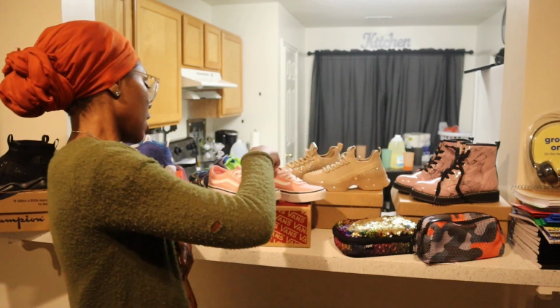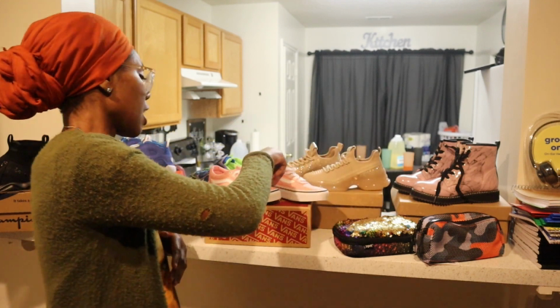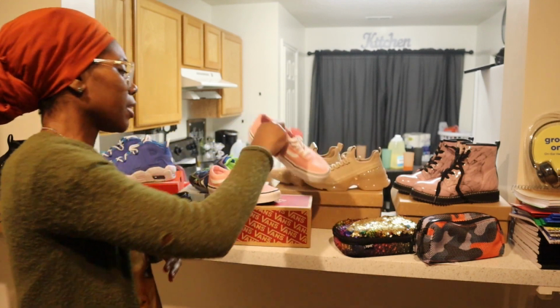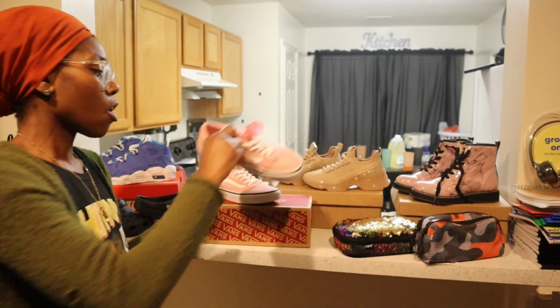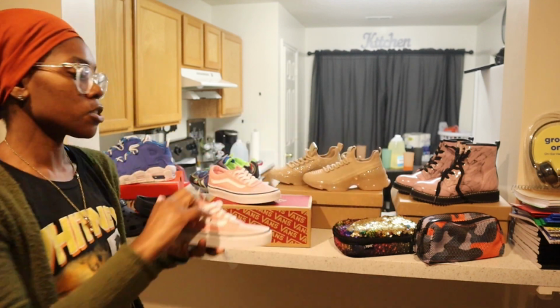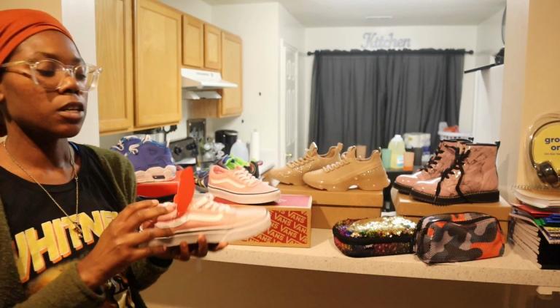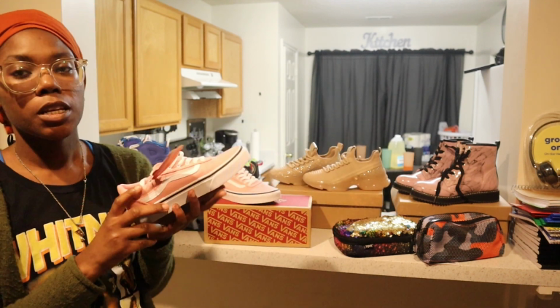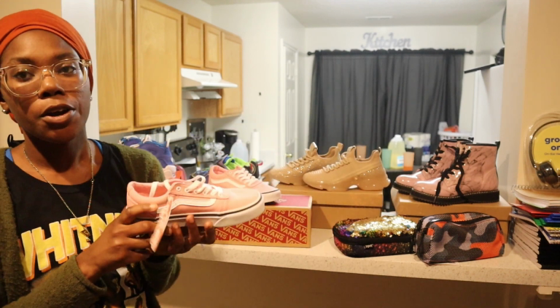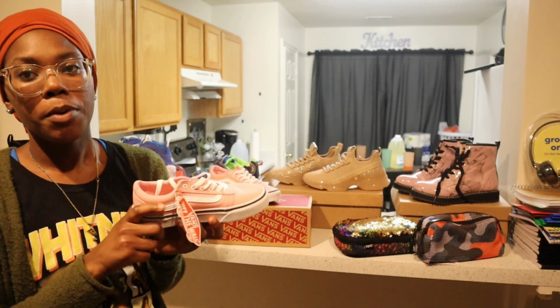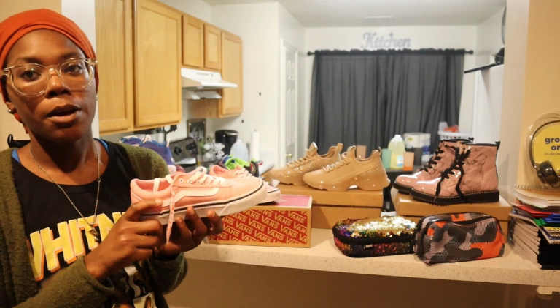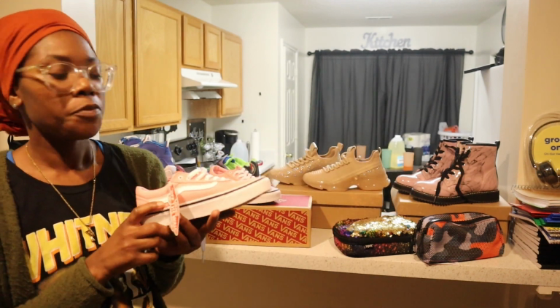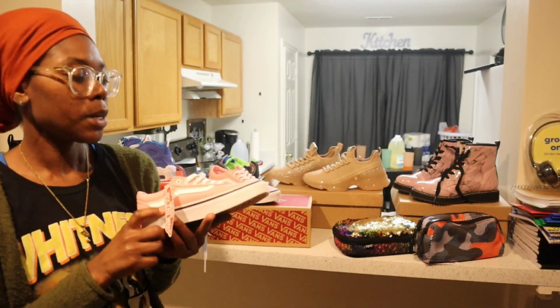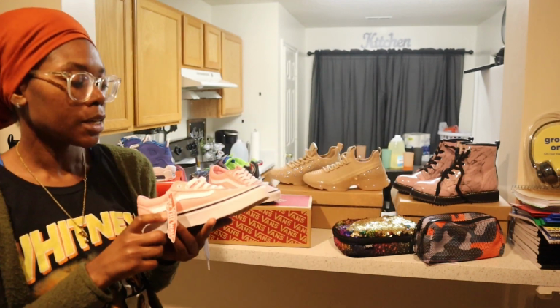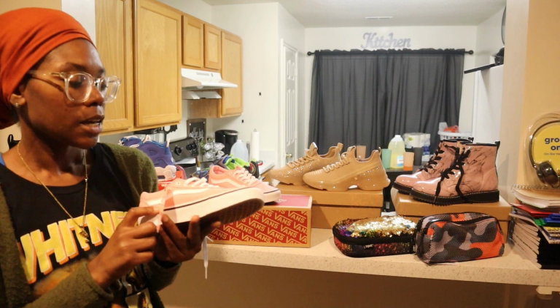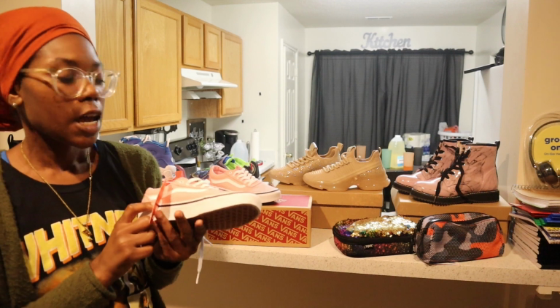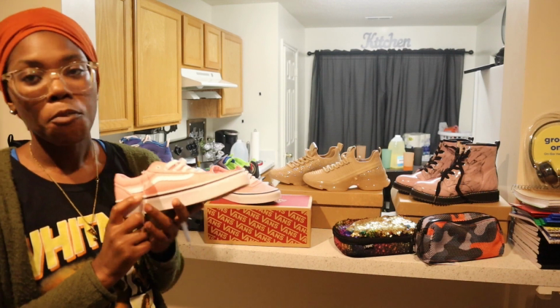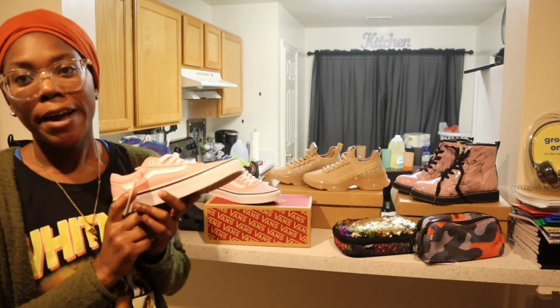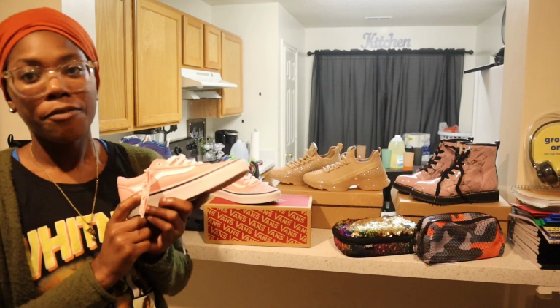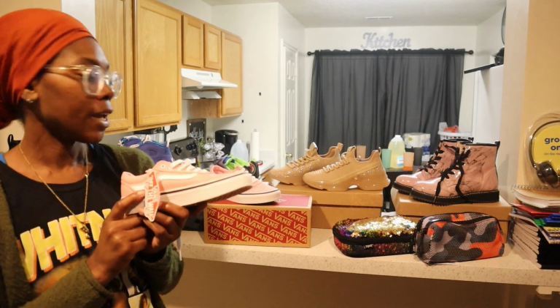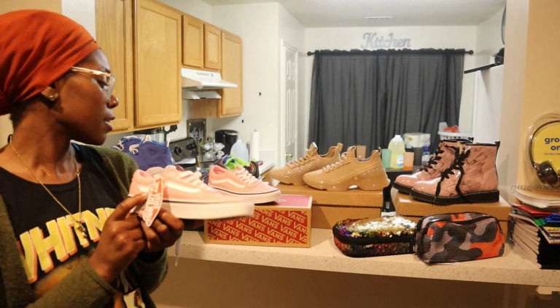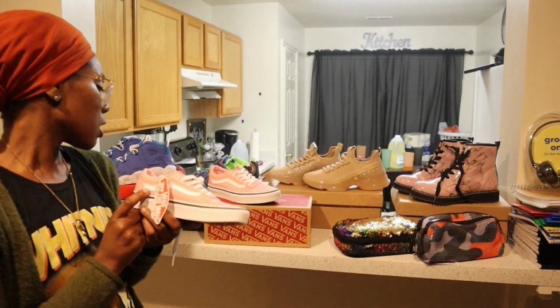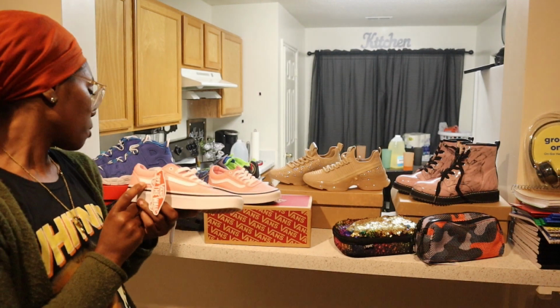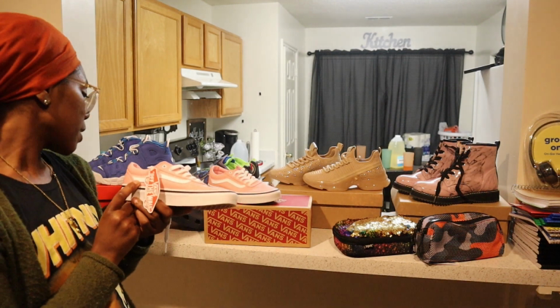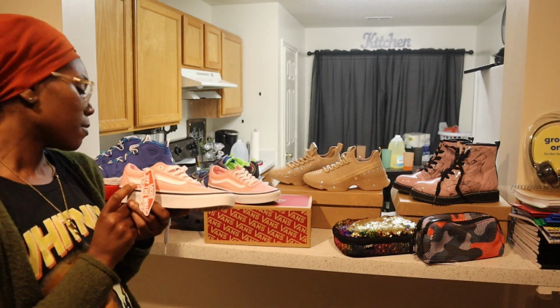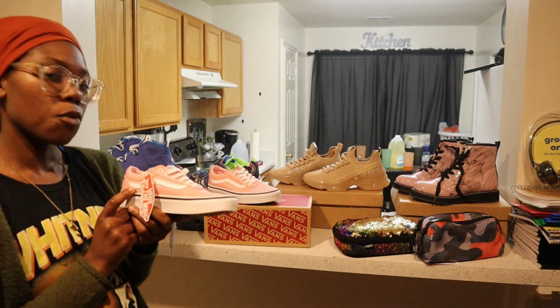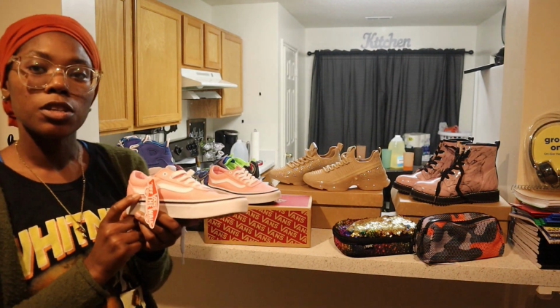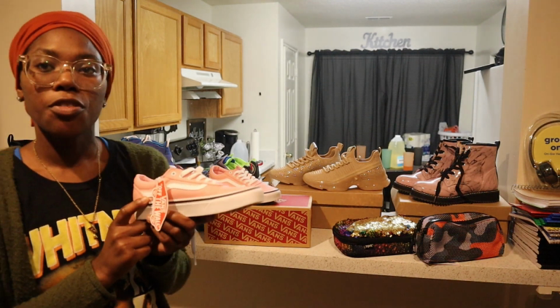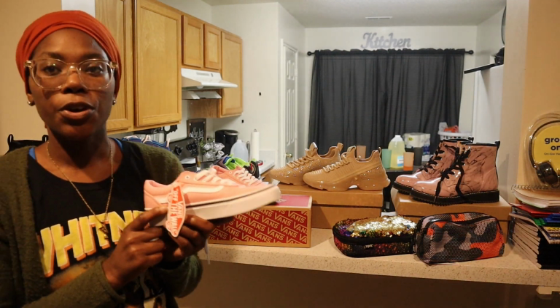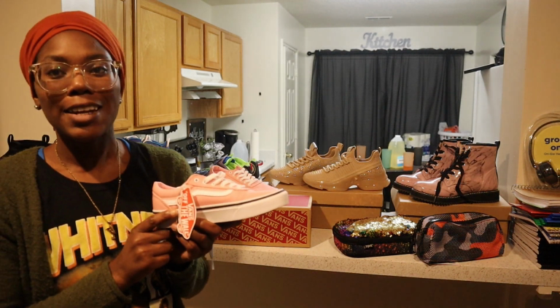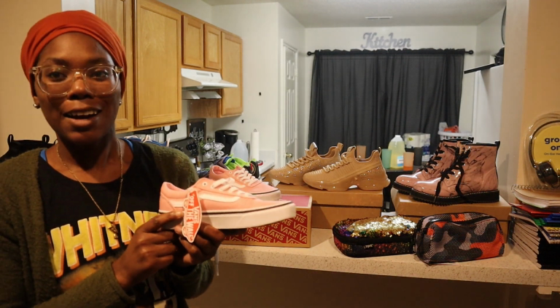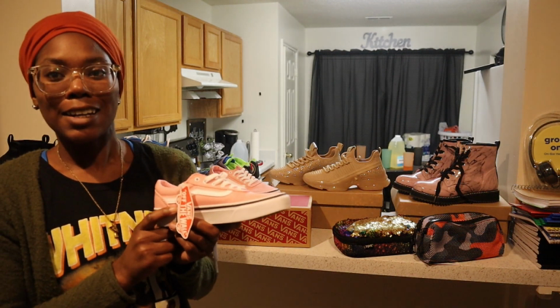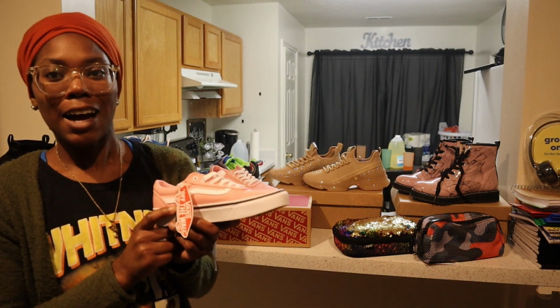I also ended up getting her a pair of pink and white Vans. The price of those was $39.99.